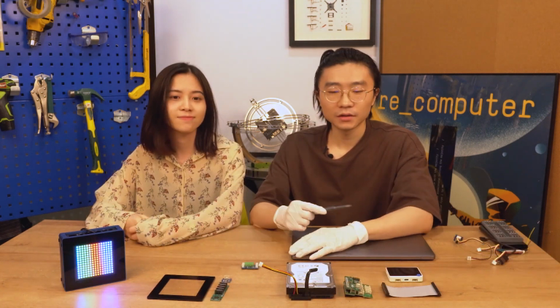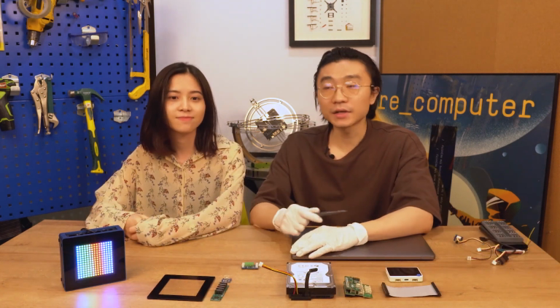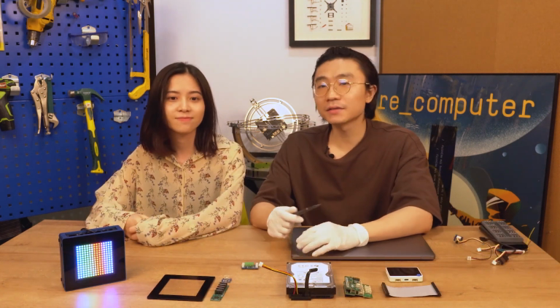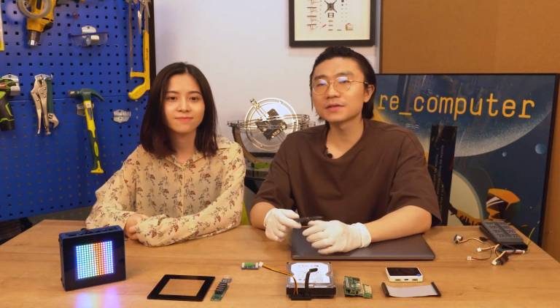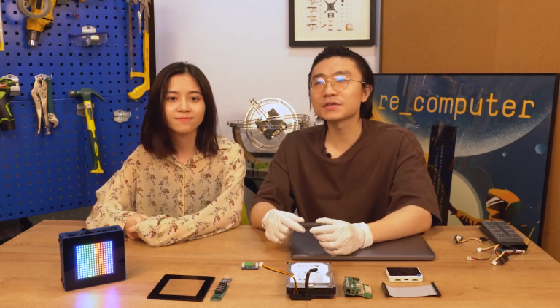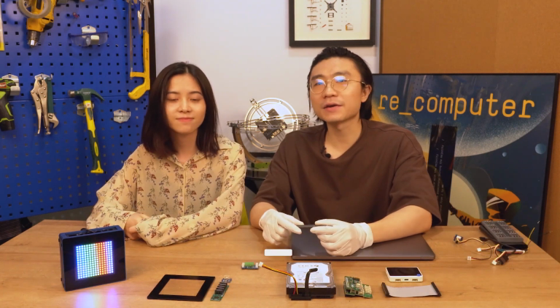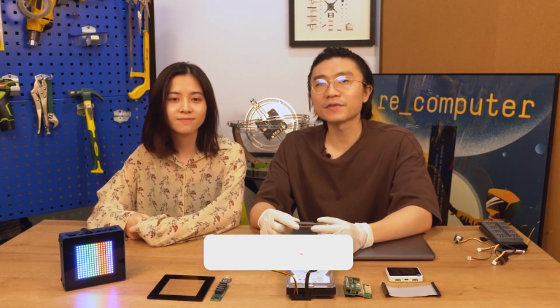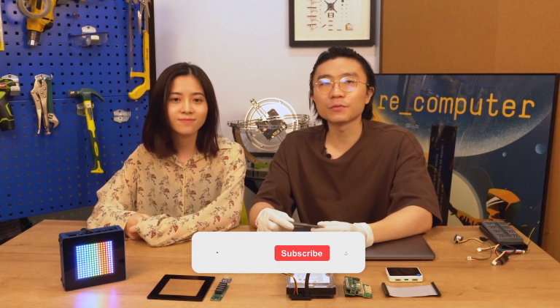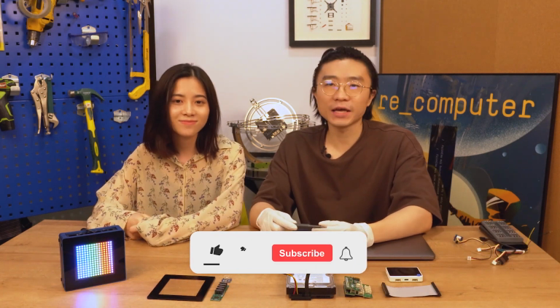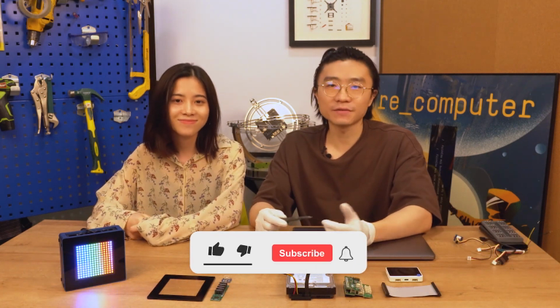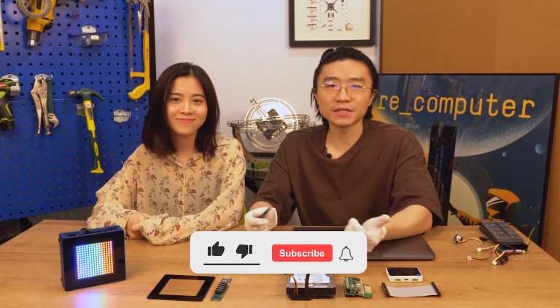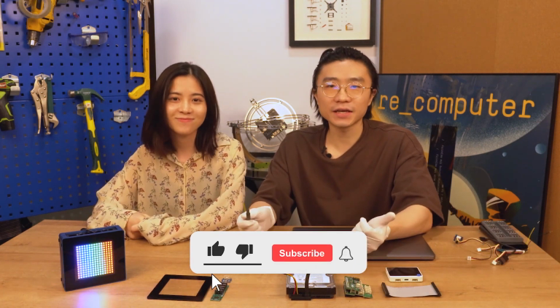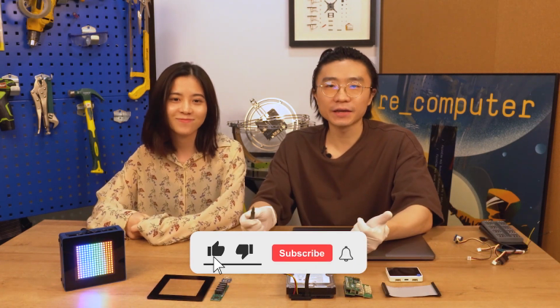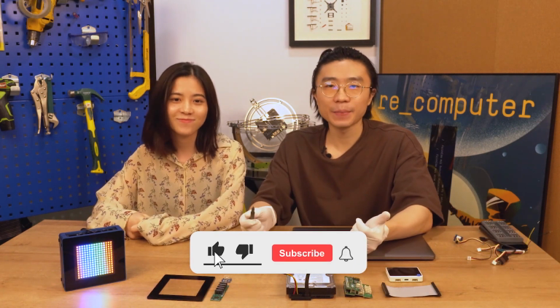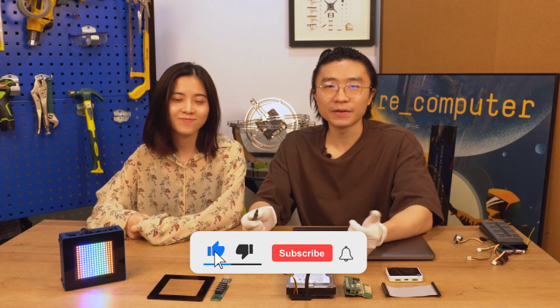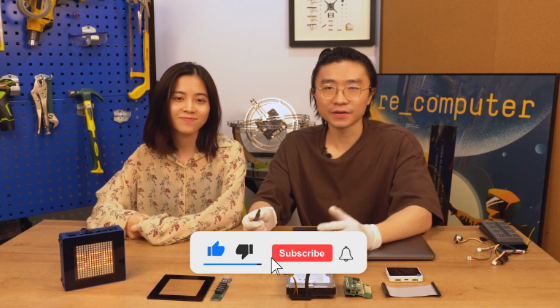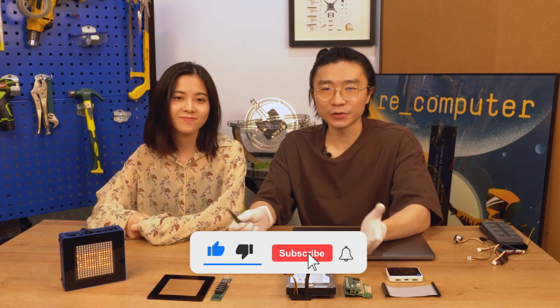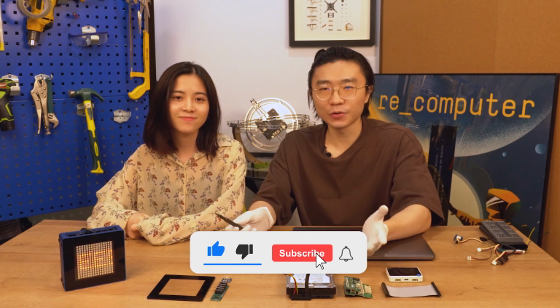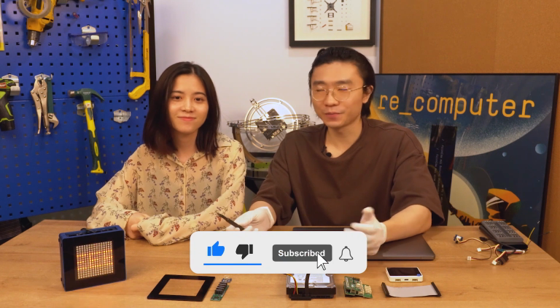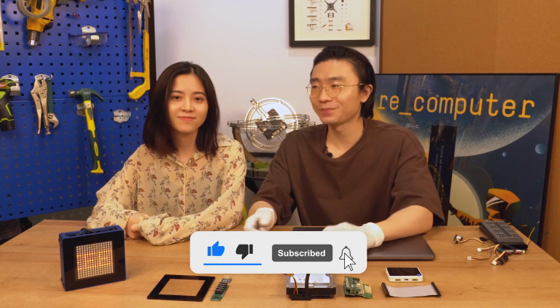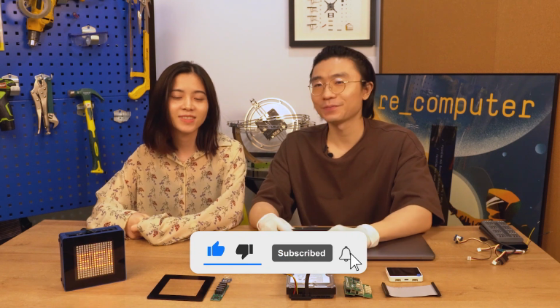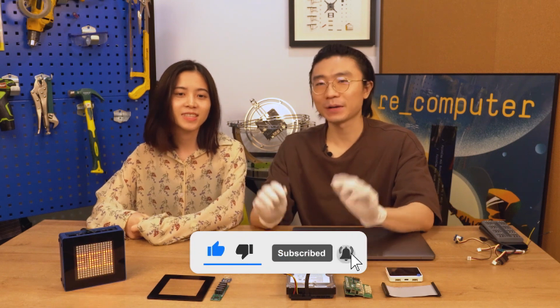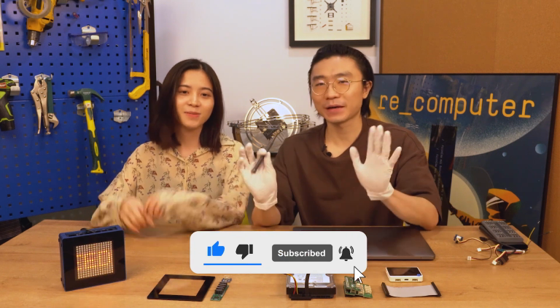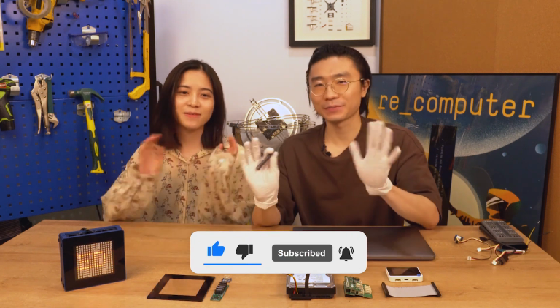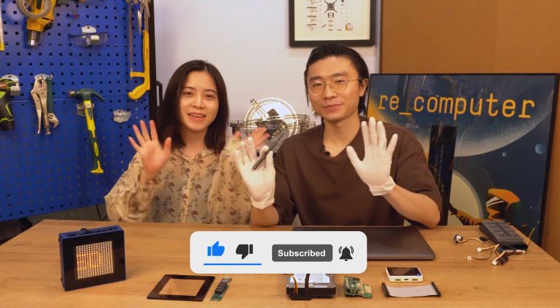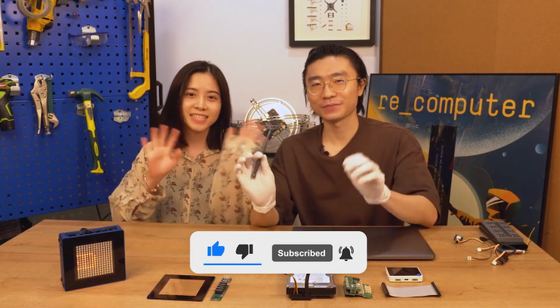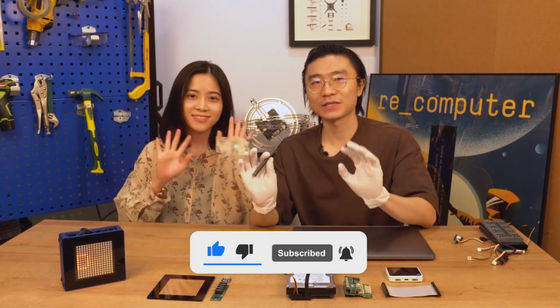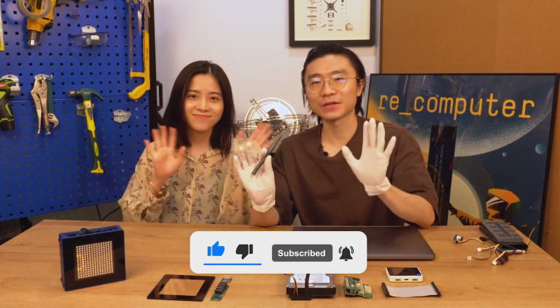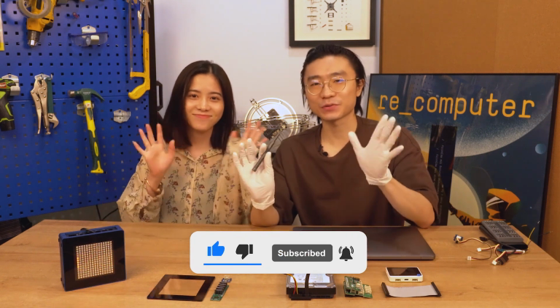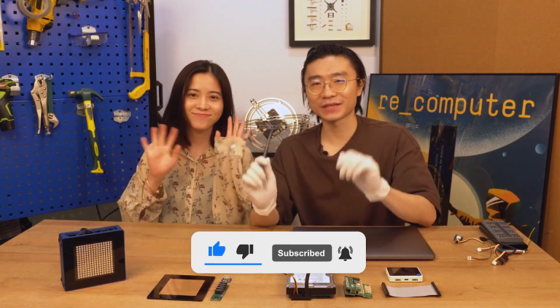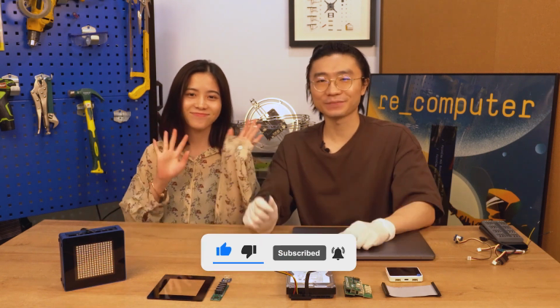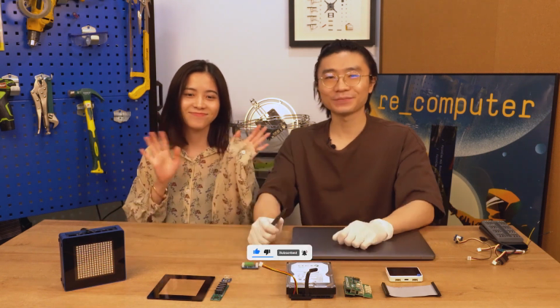This is everything we have today. Thank you all! Bye-bye, see you next week!